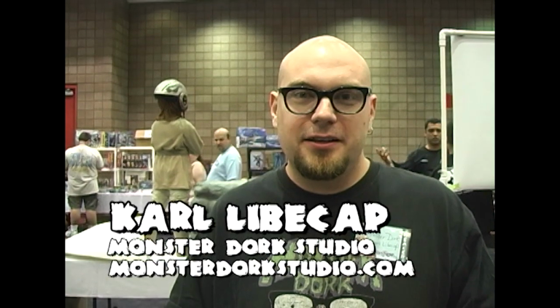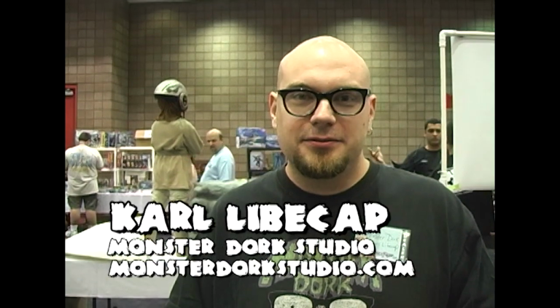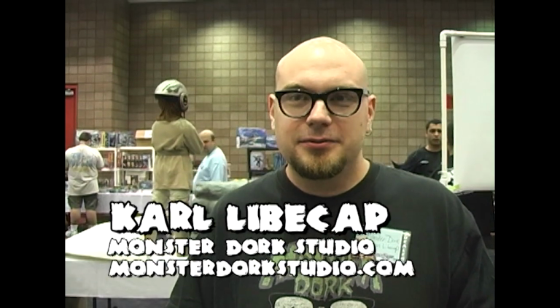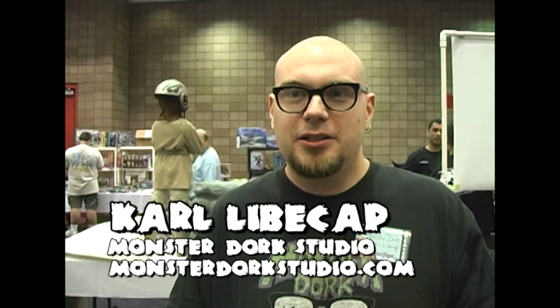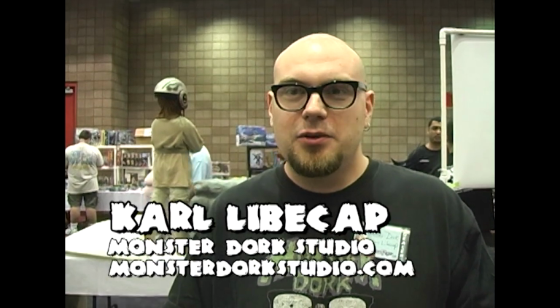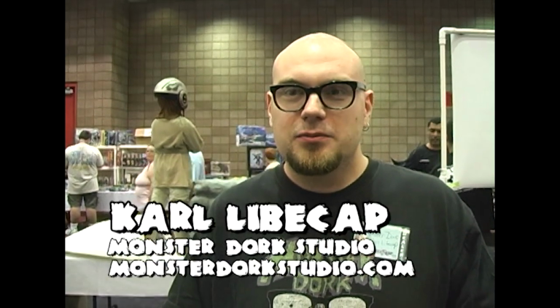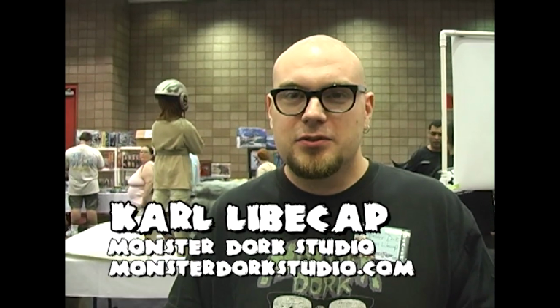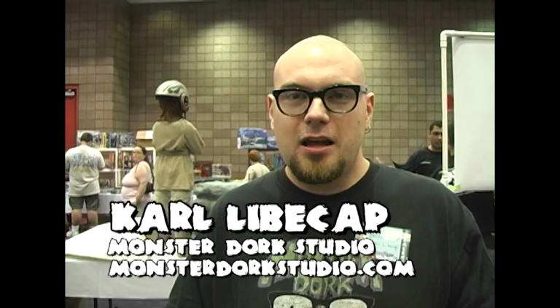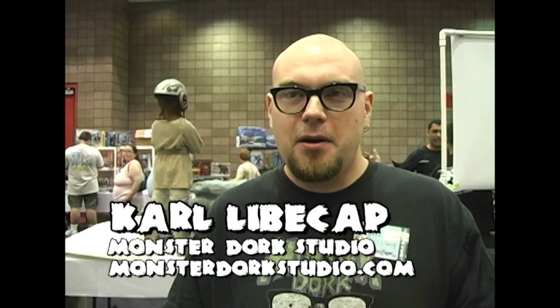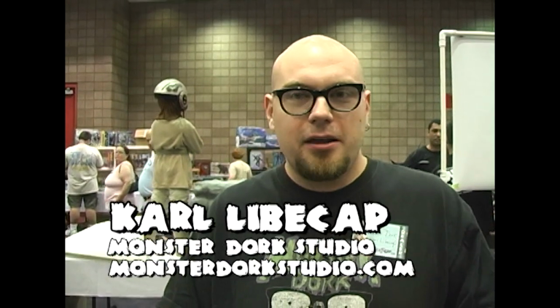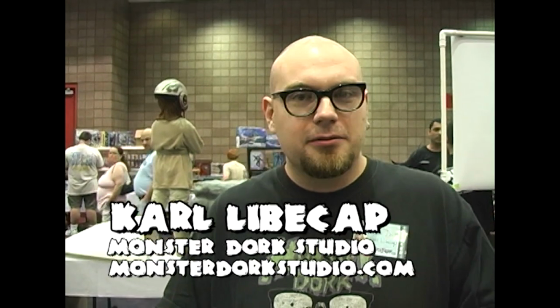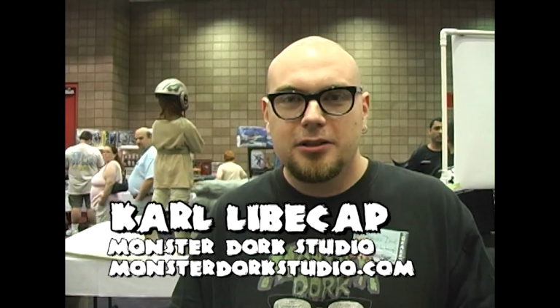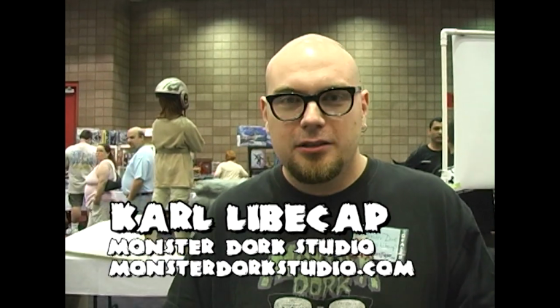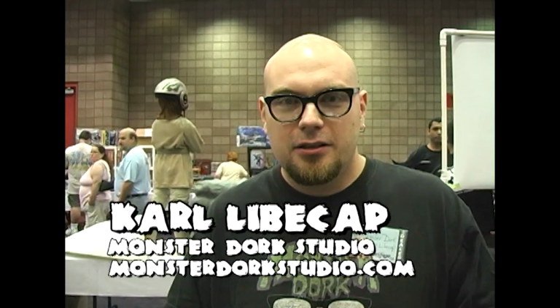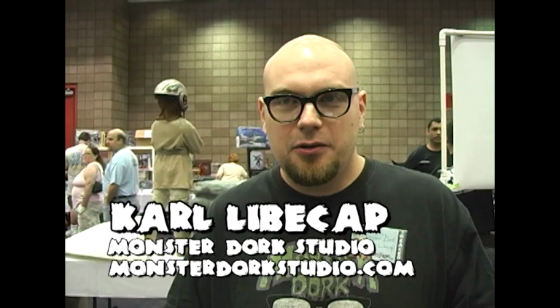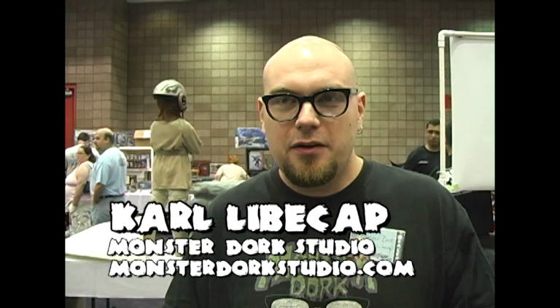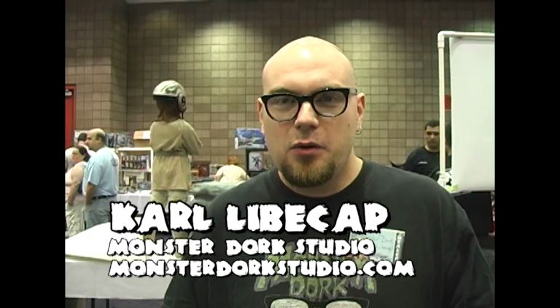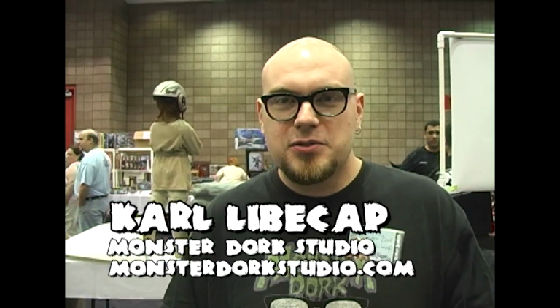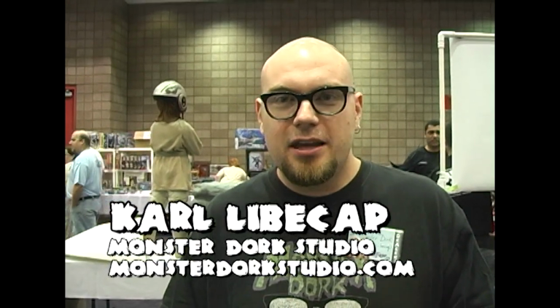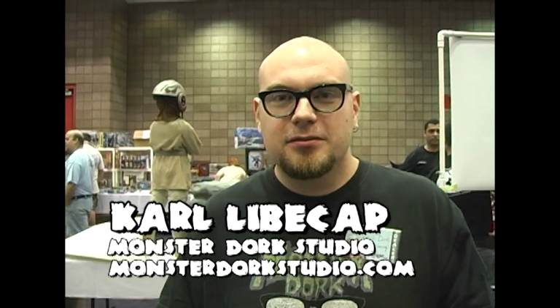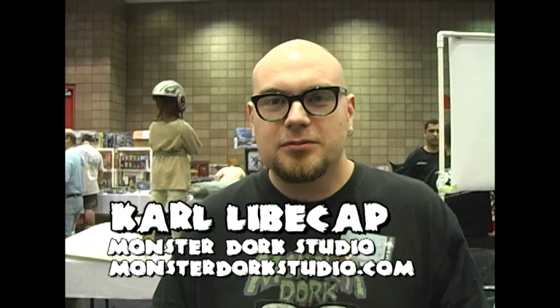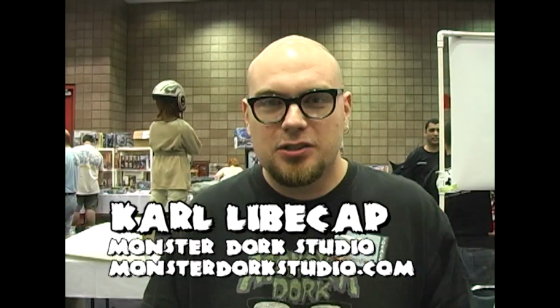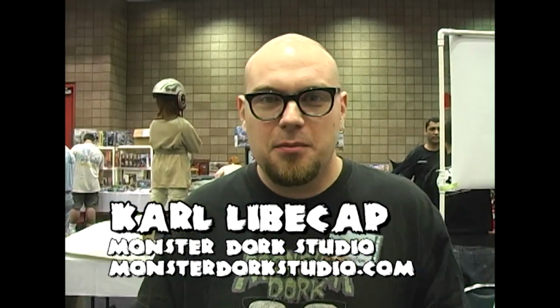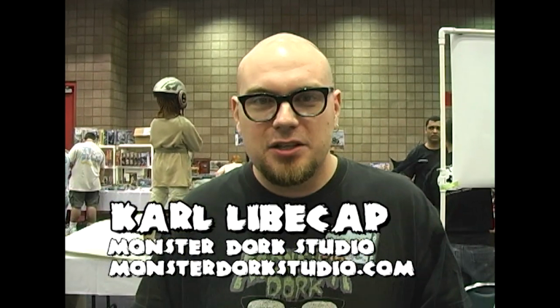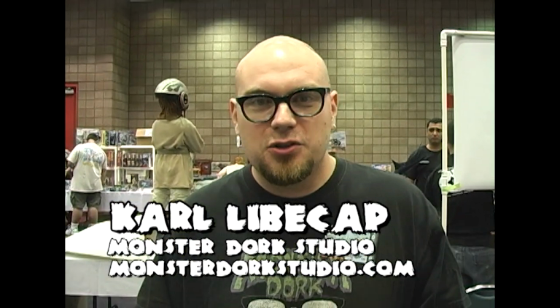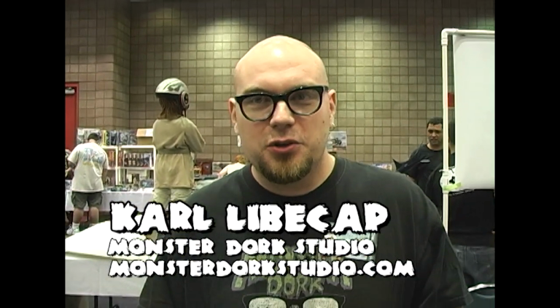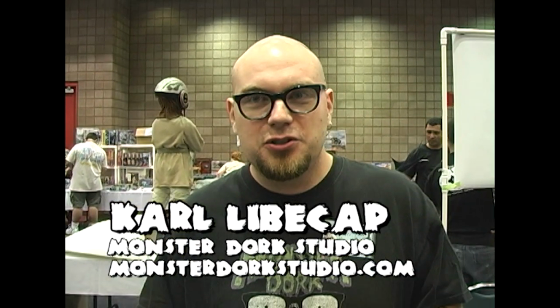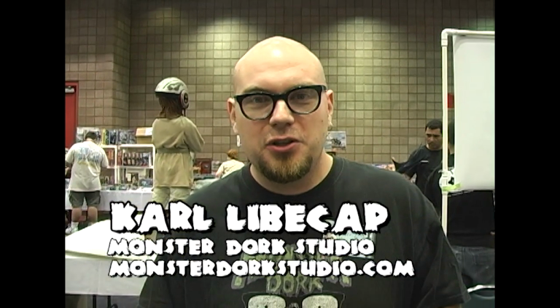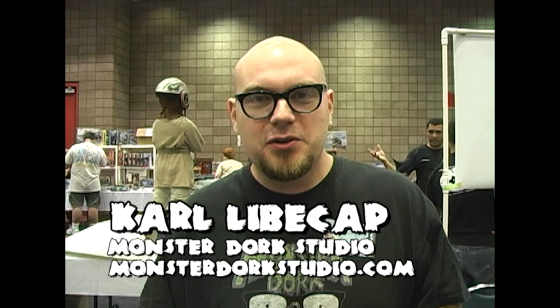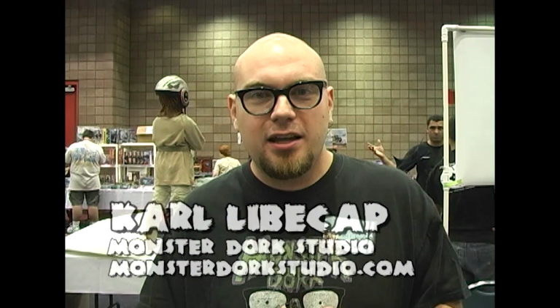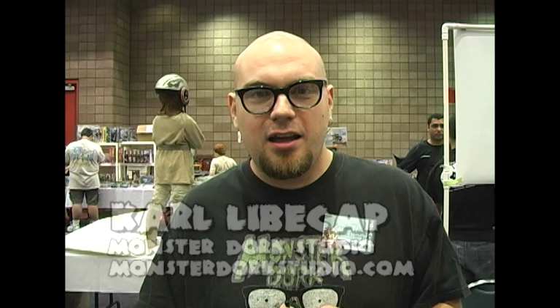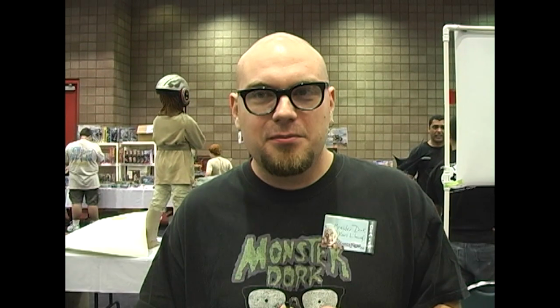But stop by. We have a website. It's monsterdorkstudio.com.